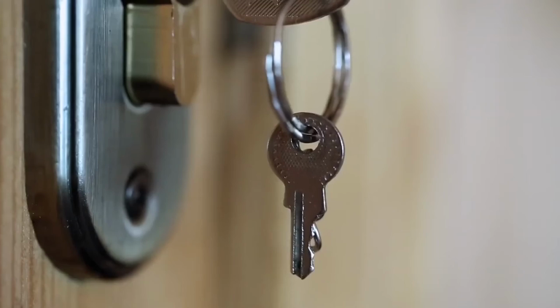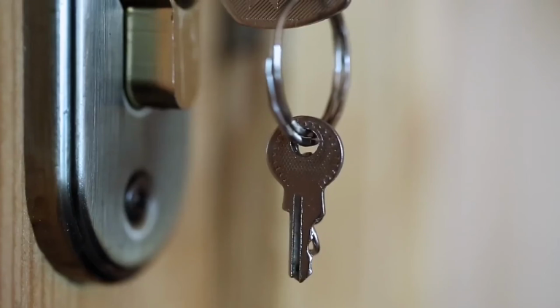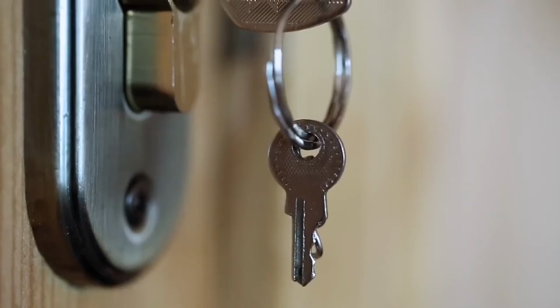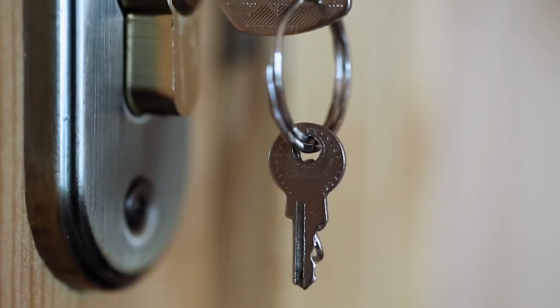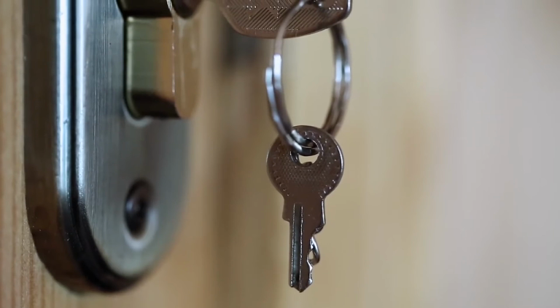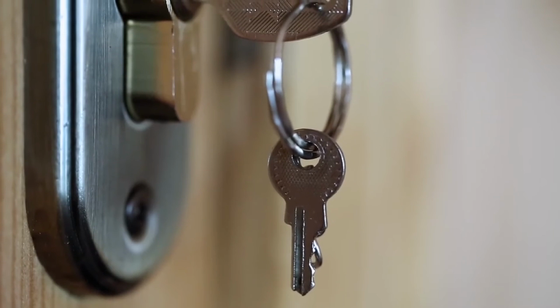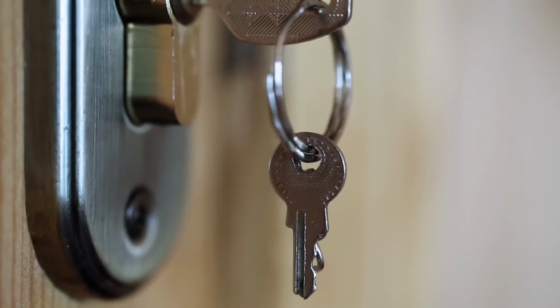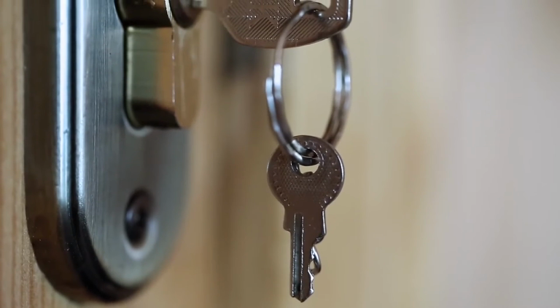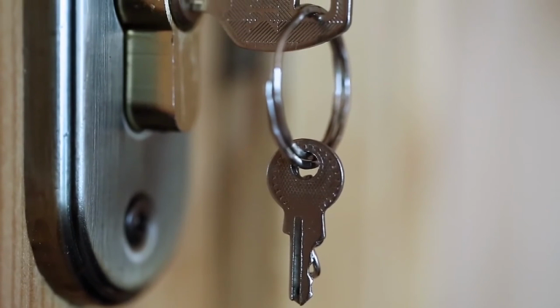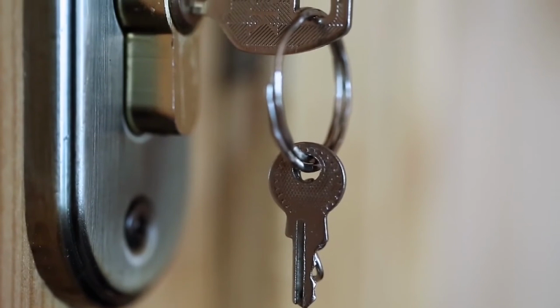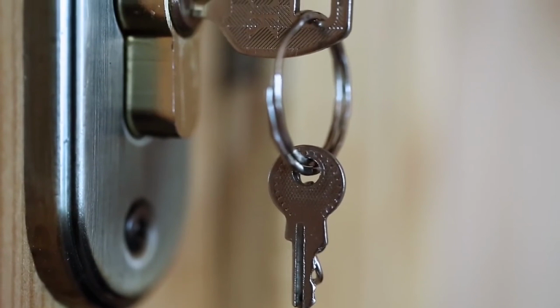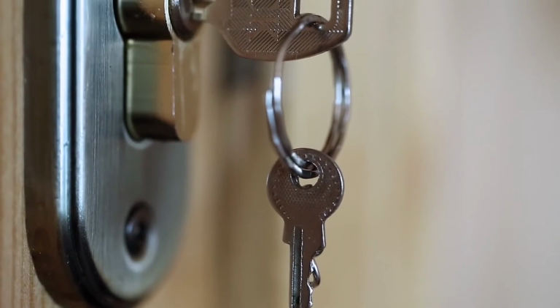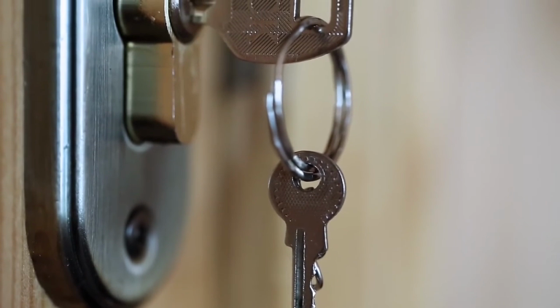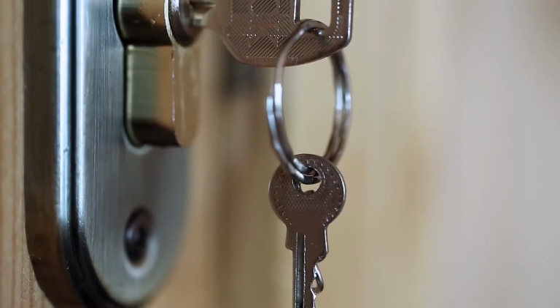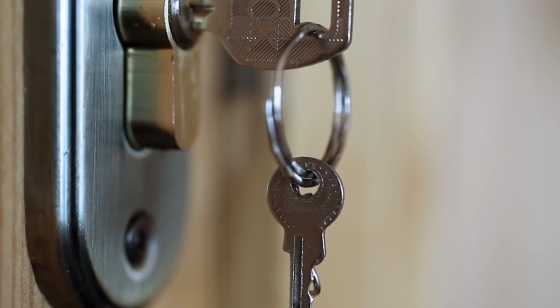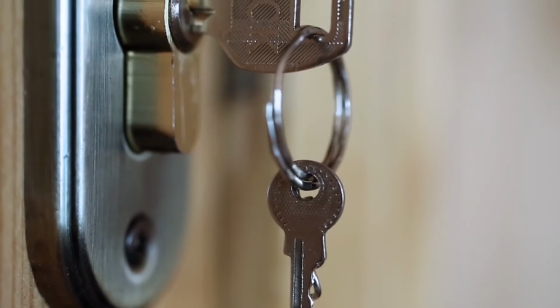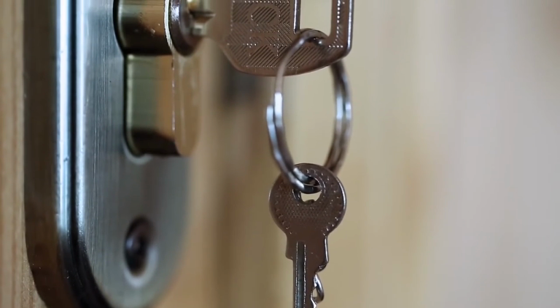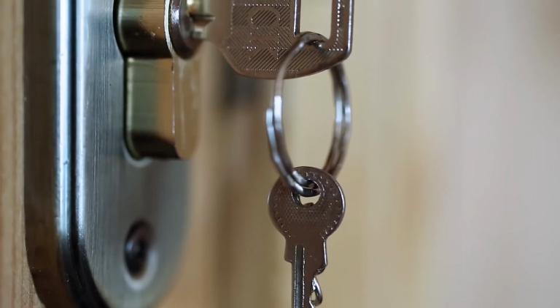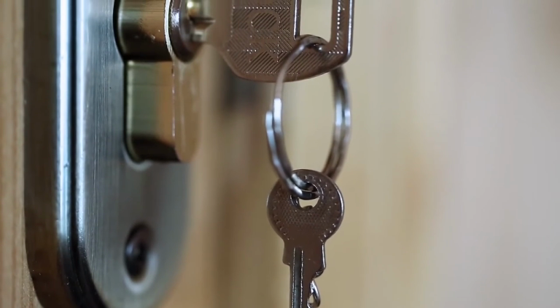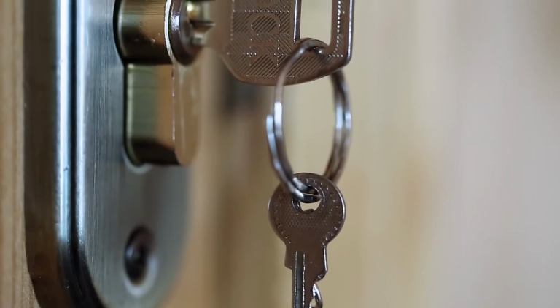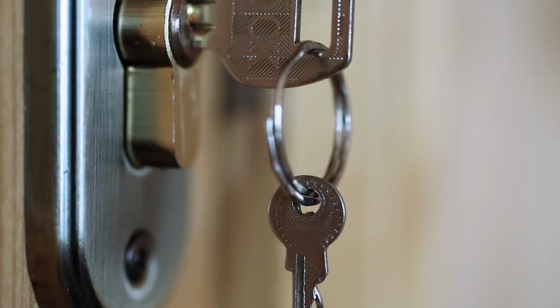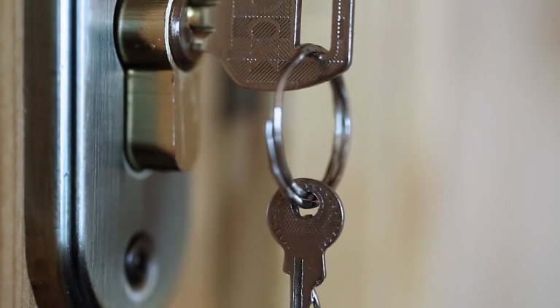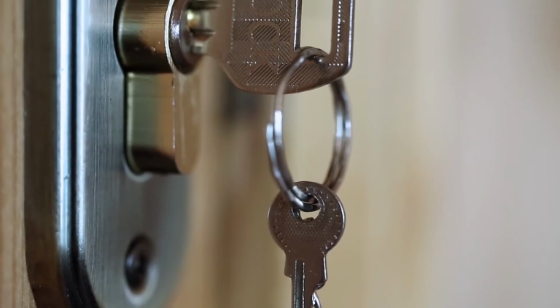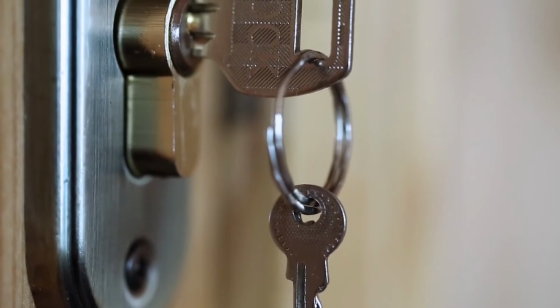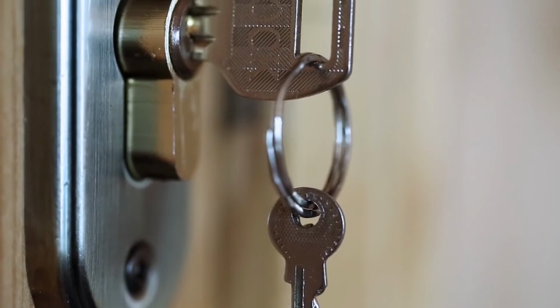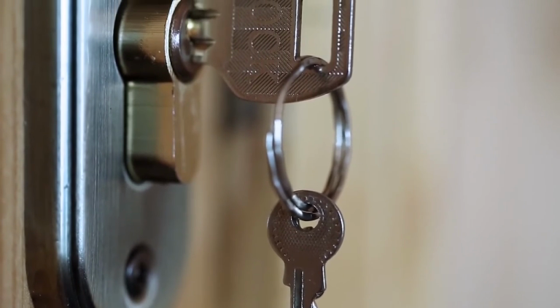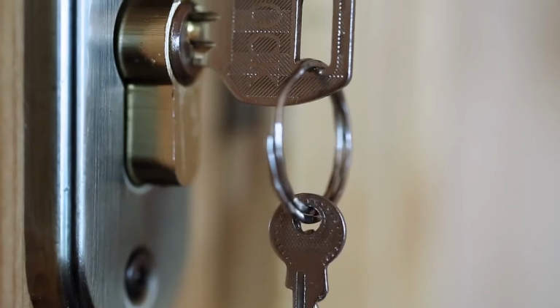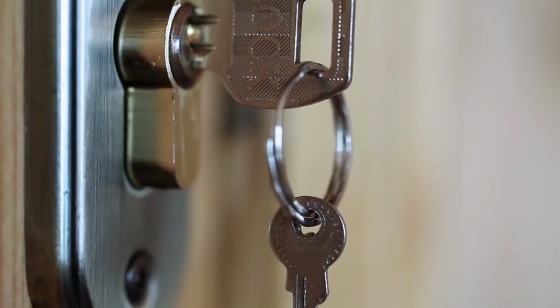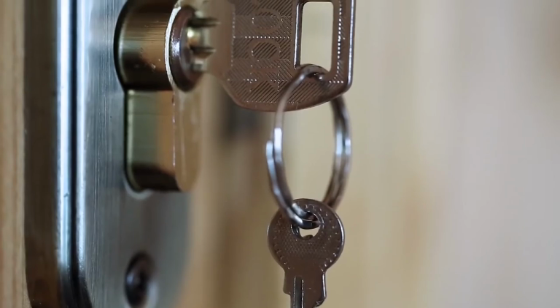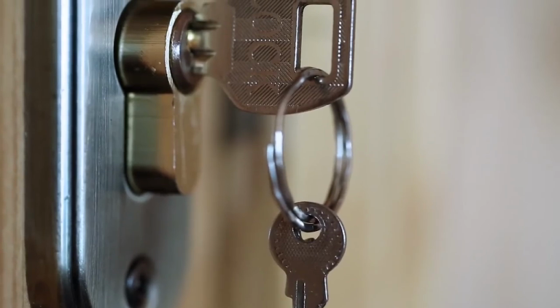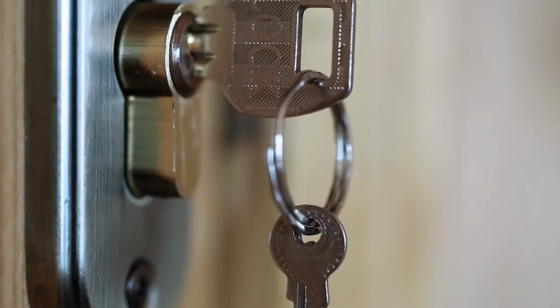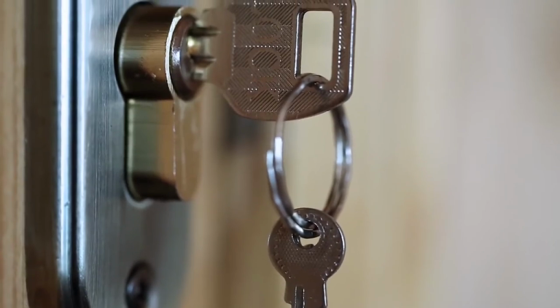The downside is that sometimes when you have to ask for the spare, there is a fine, even if you can promise your personal key is just behind that door.